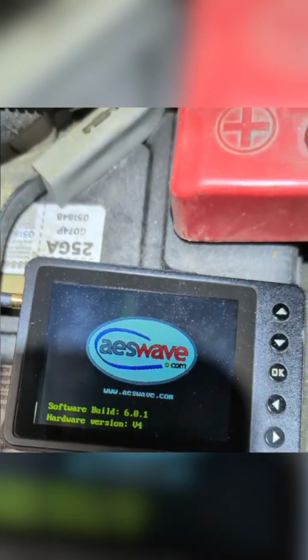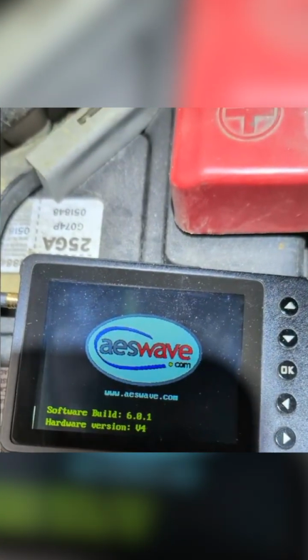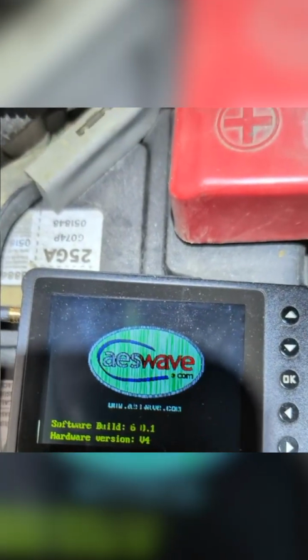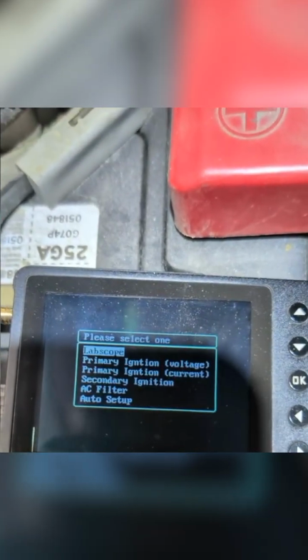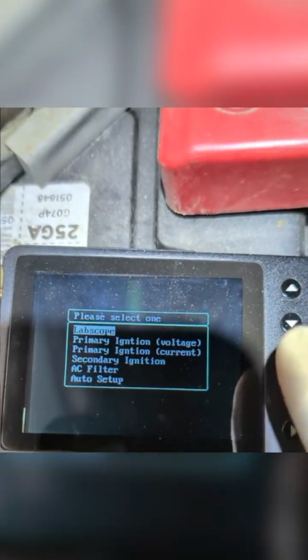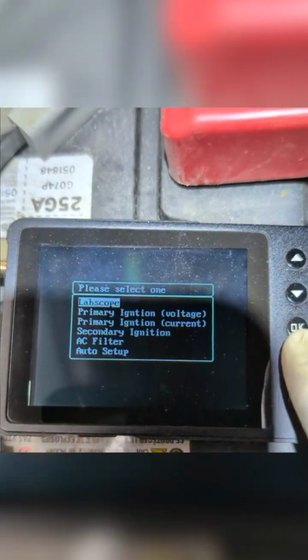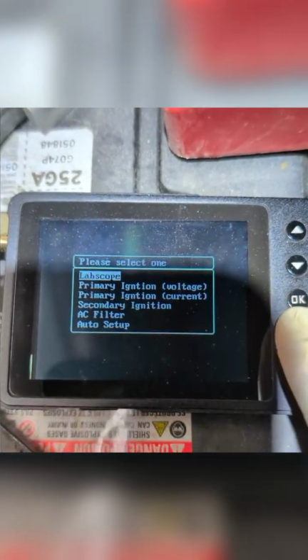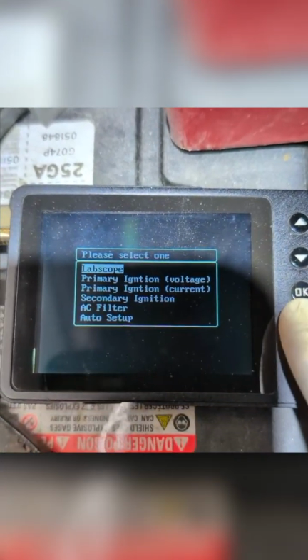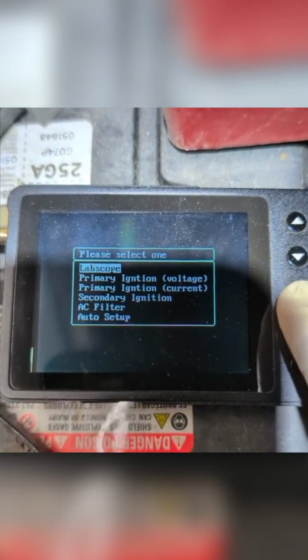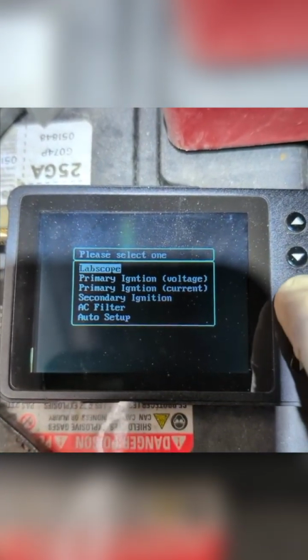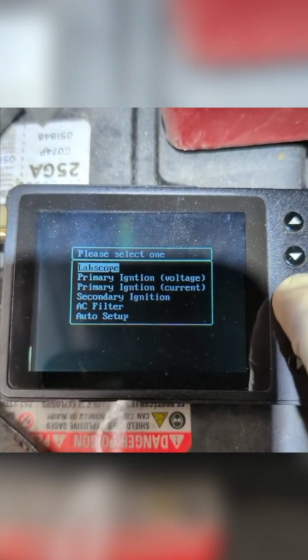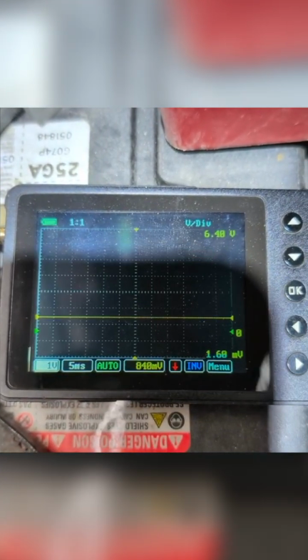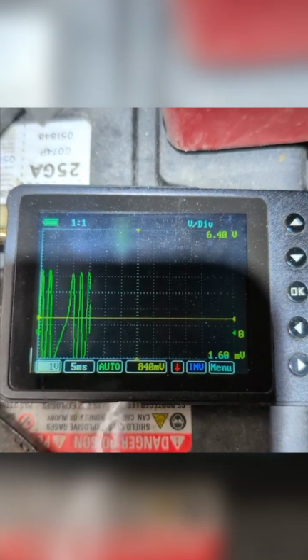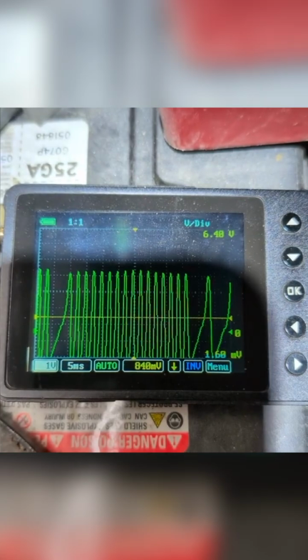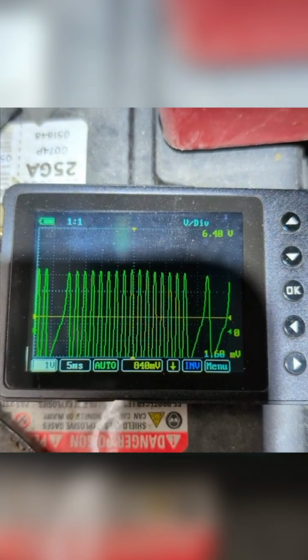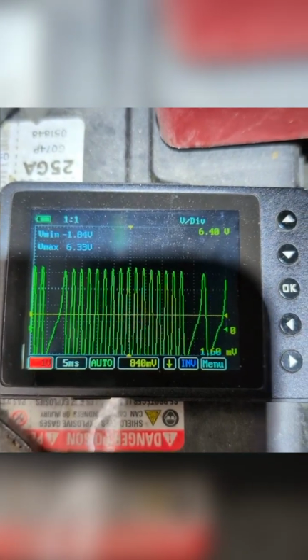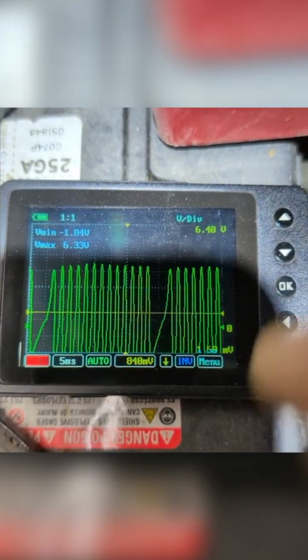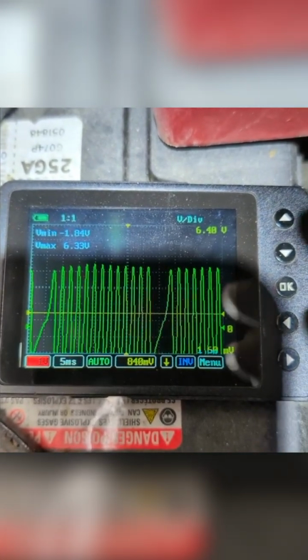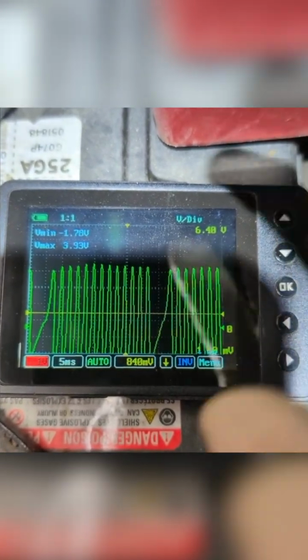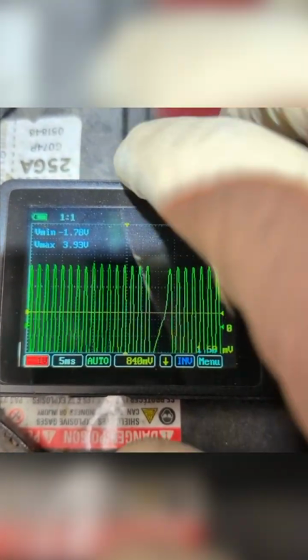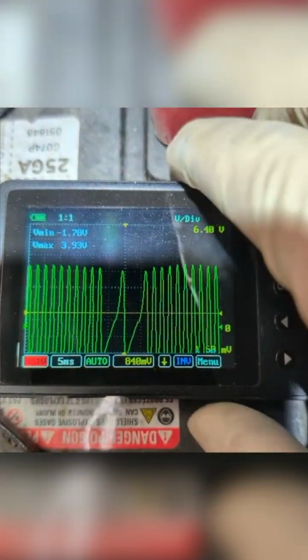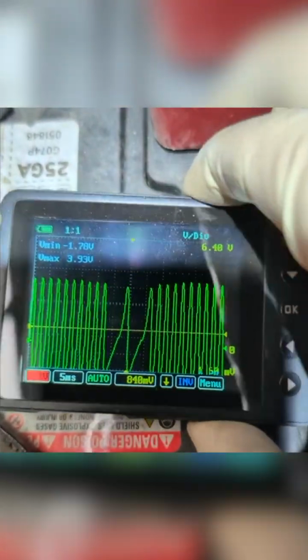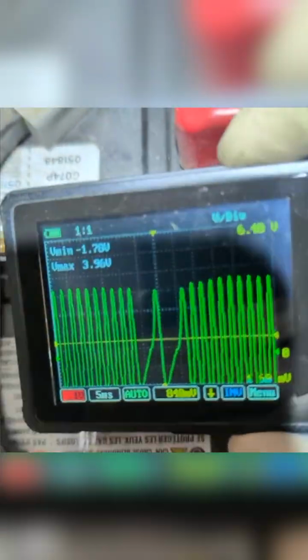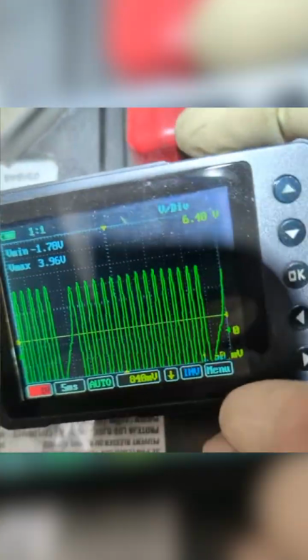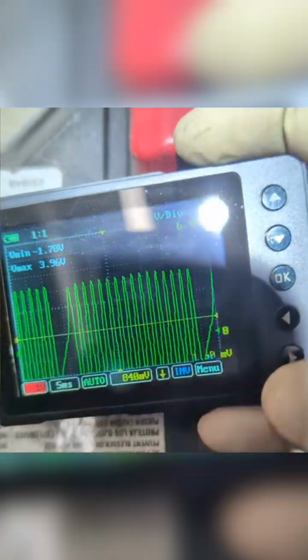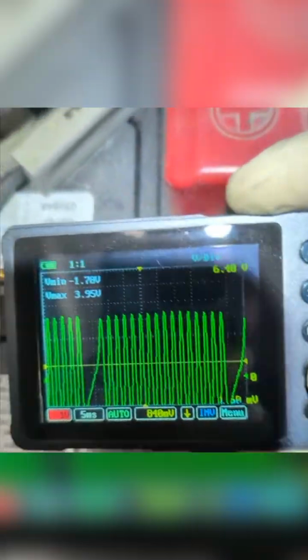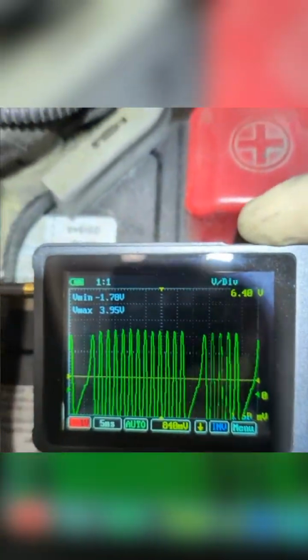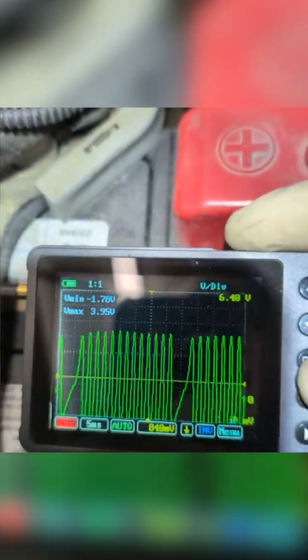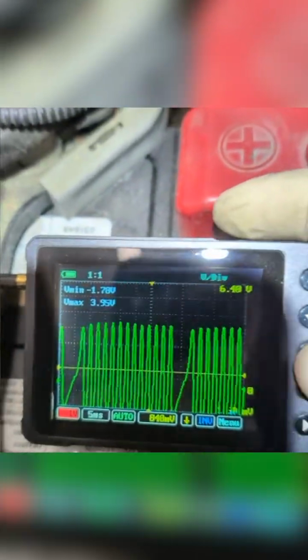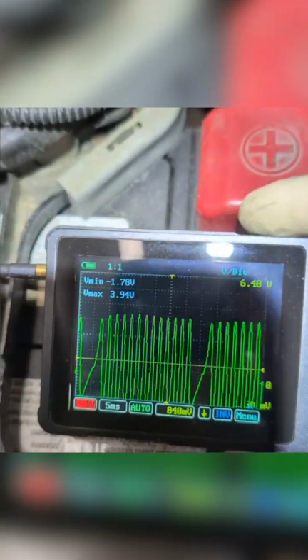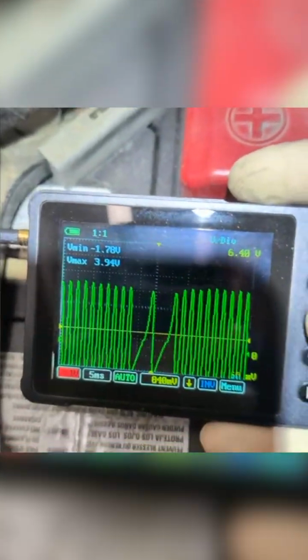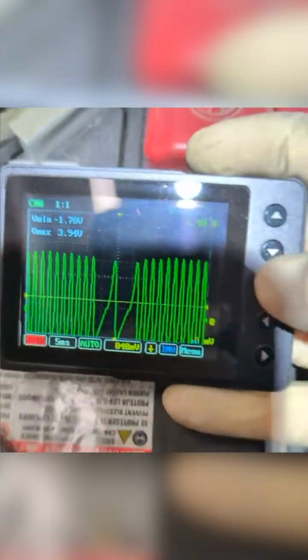Turn the scope on. We're just going to go to lab scope, and now we're here. You can see this is not perfect, but it's a good waveform so far.